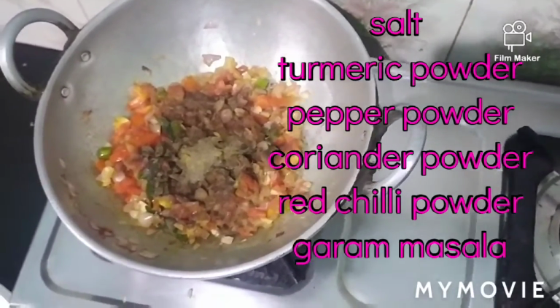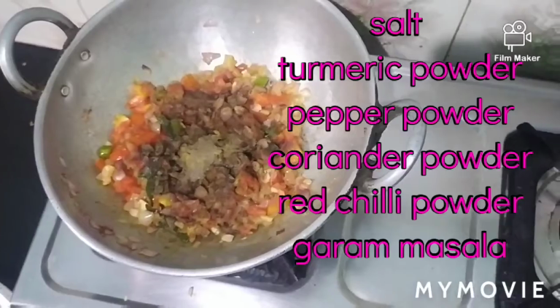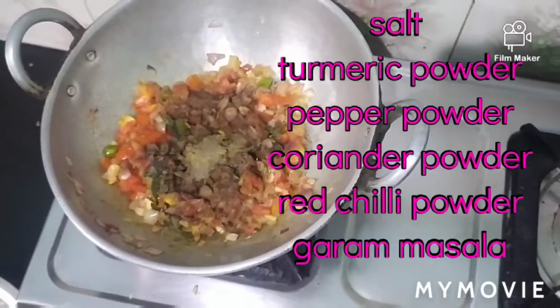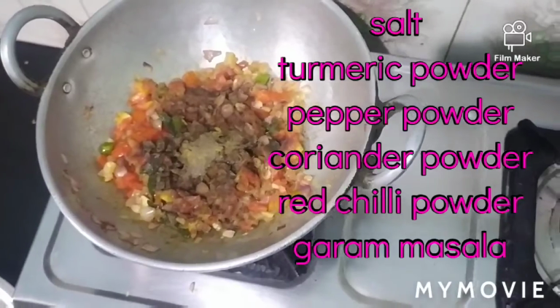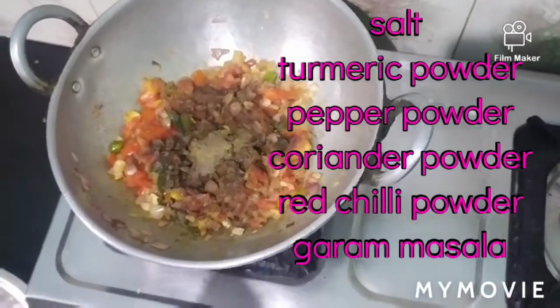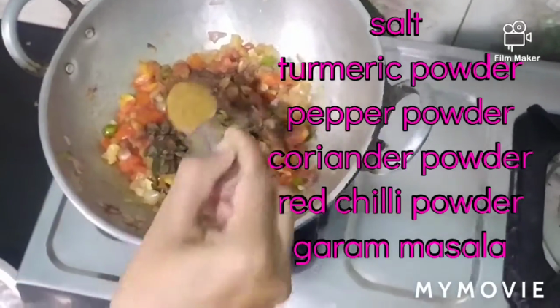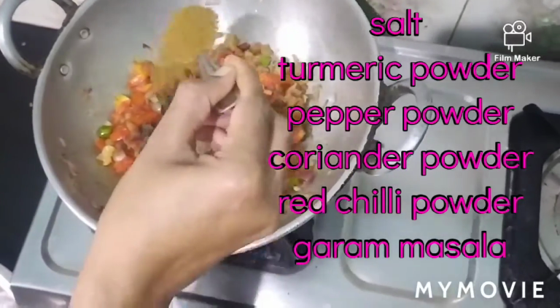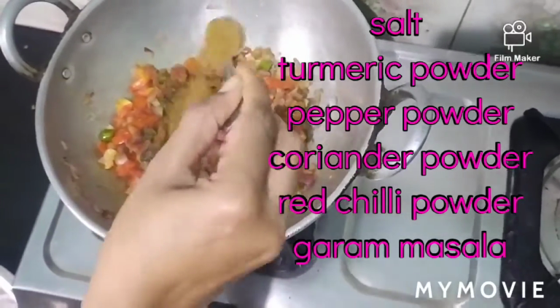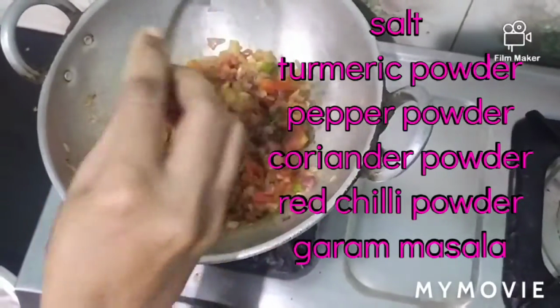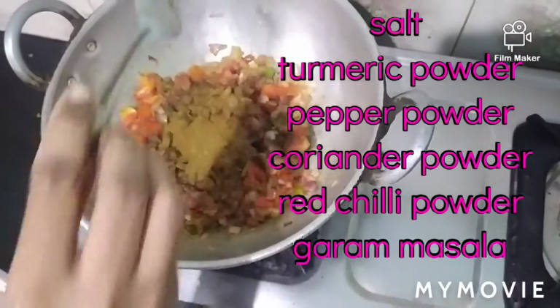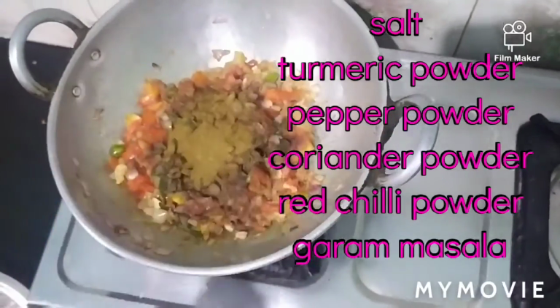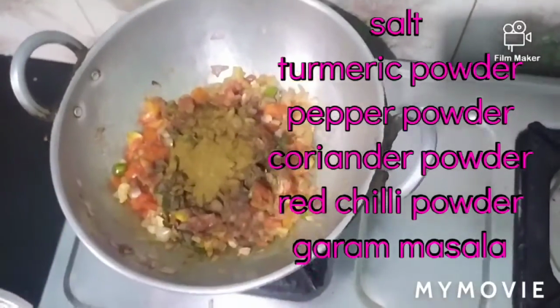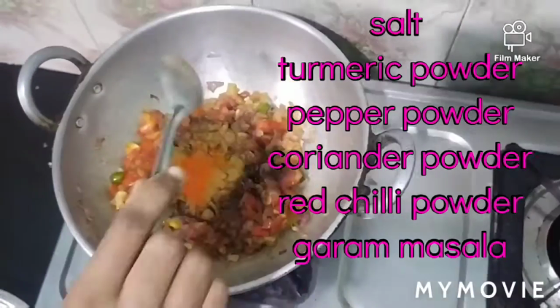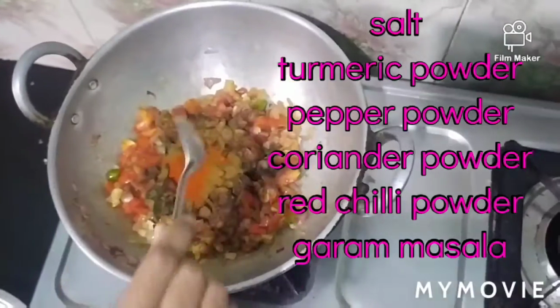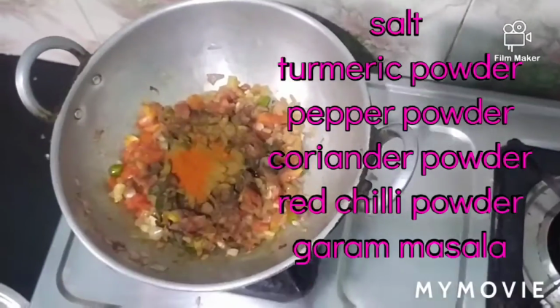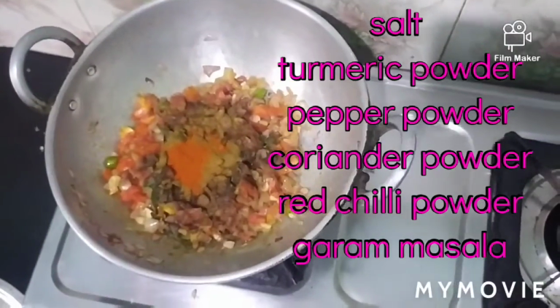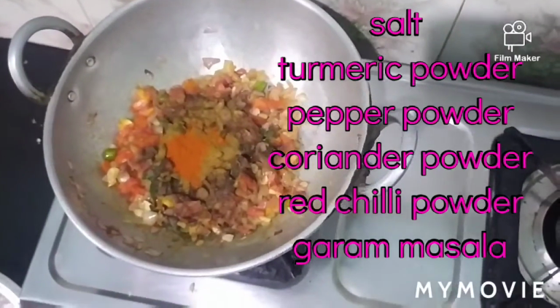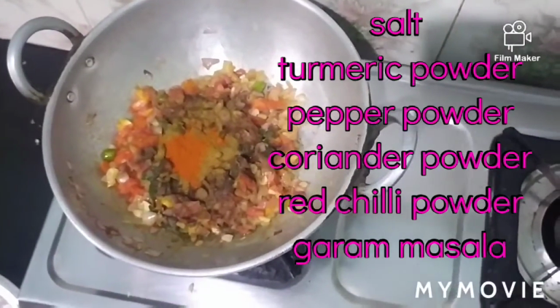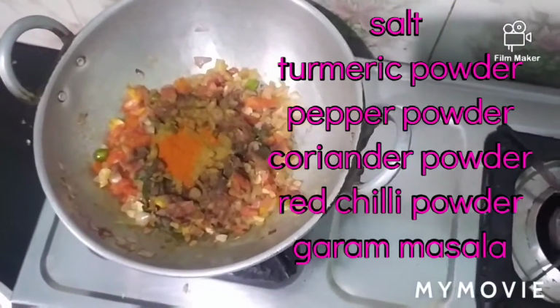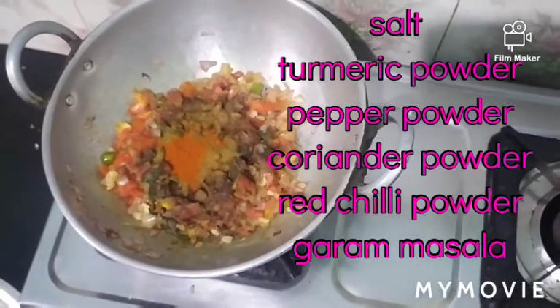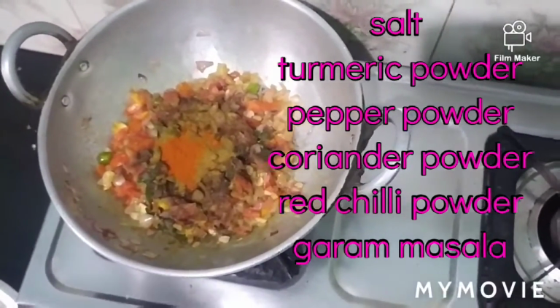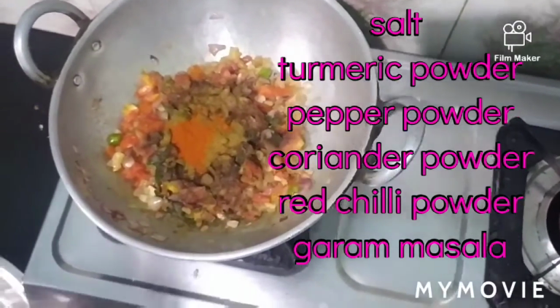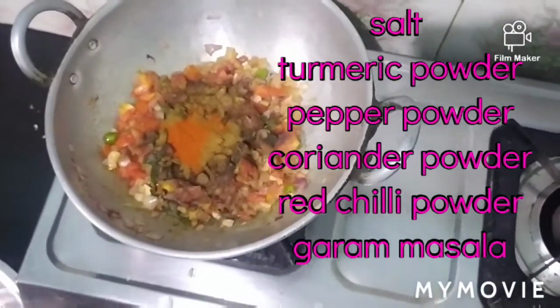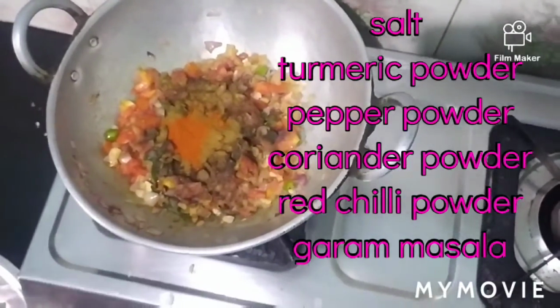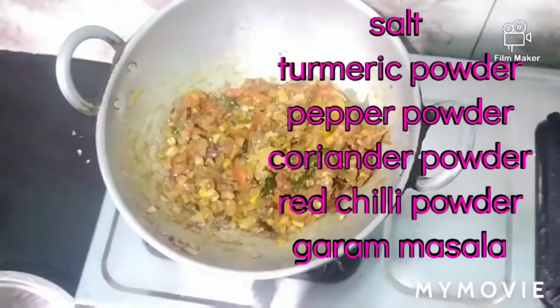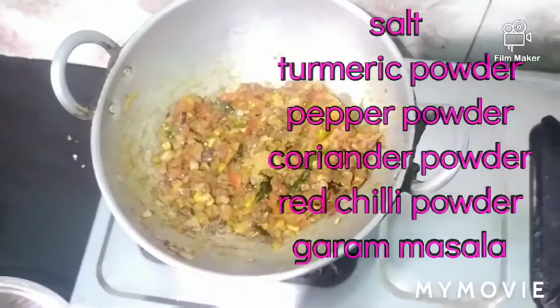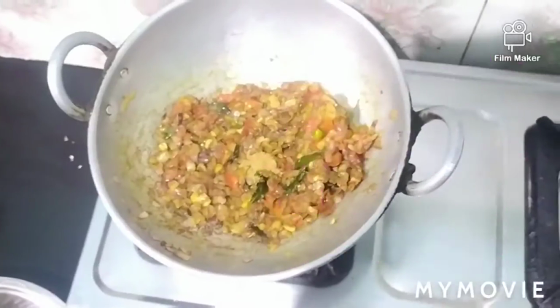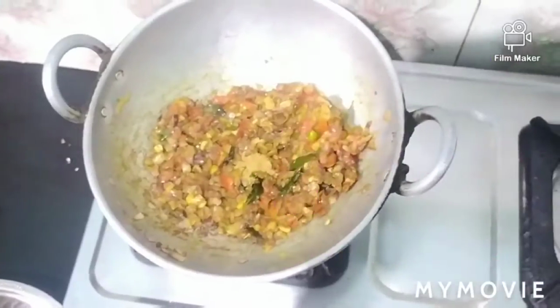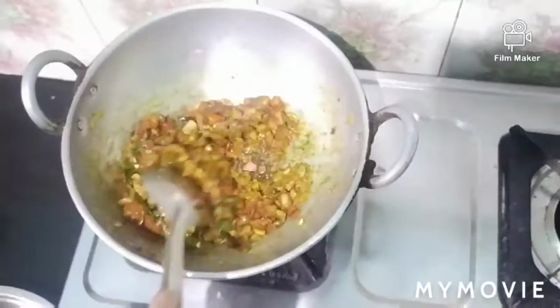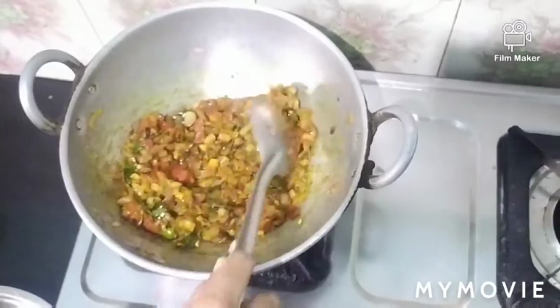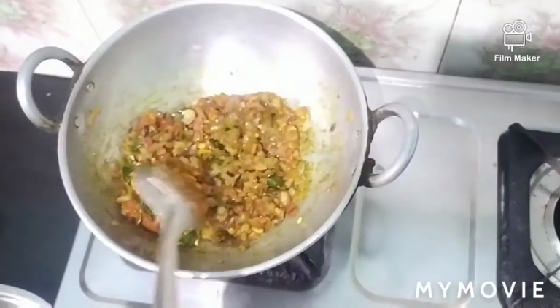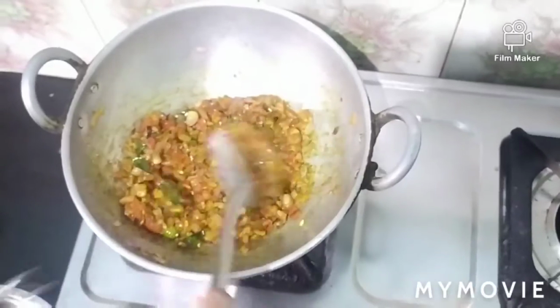1 teaspoon milaga, eye tool, and a little bit of garam masala, so we will mix it up.